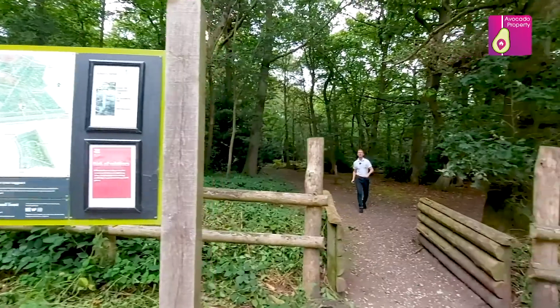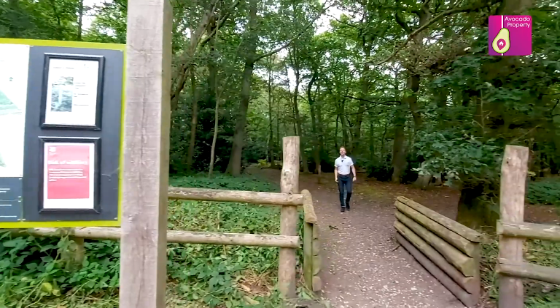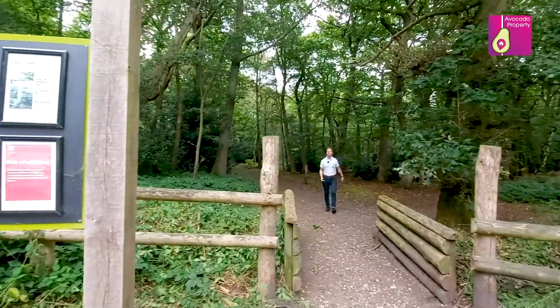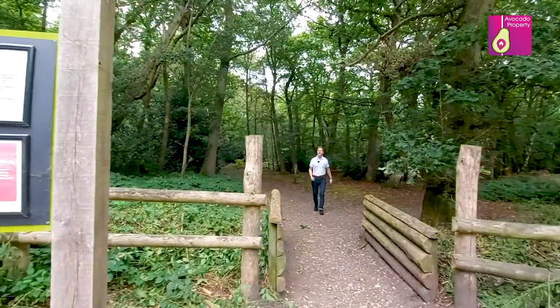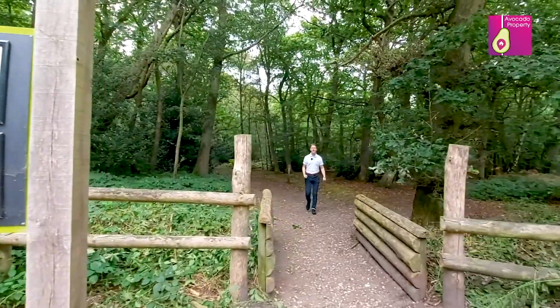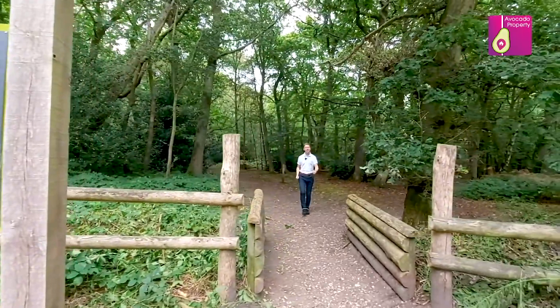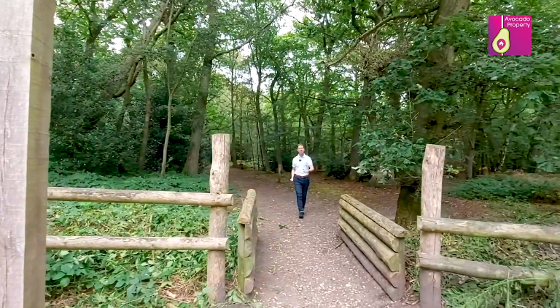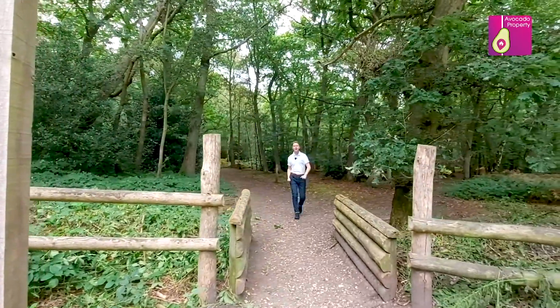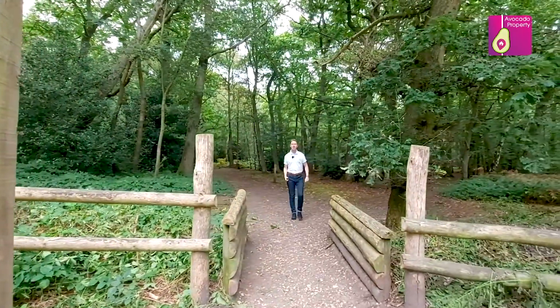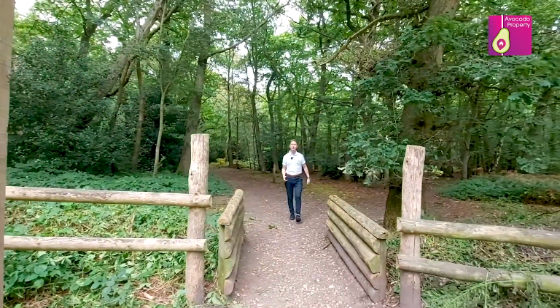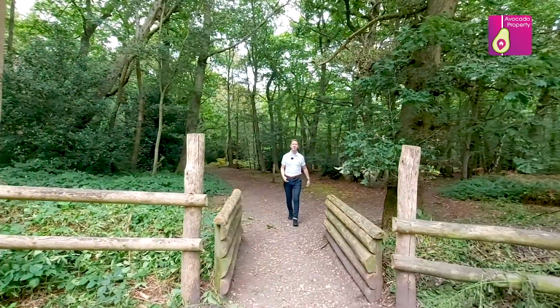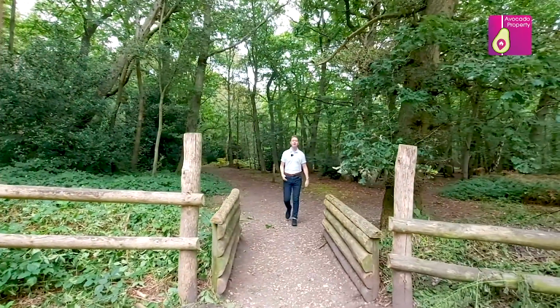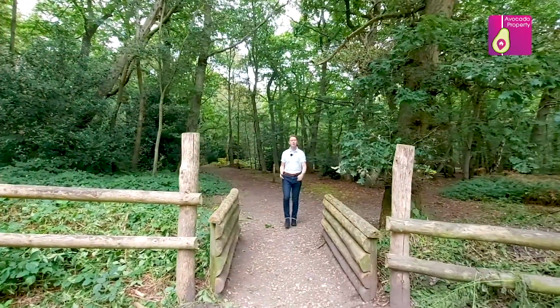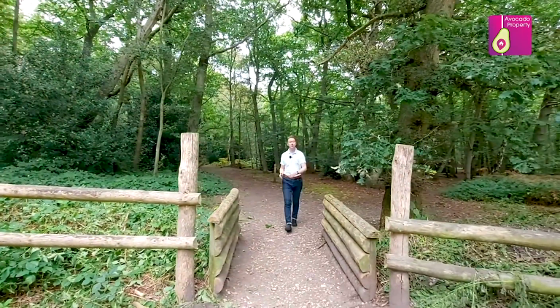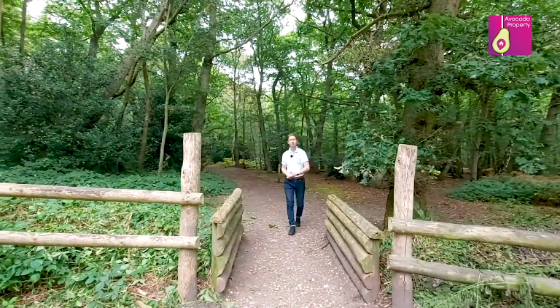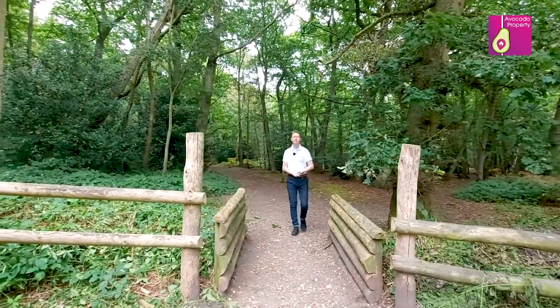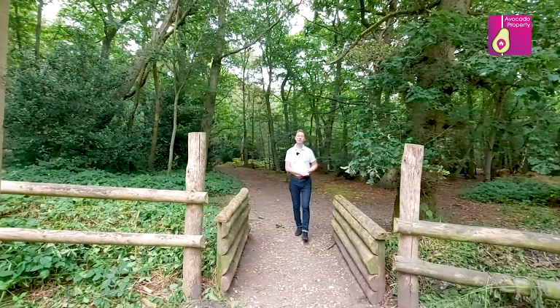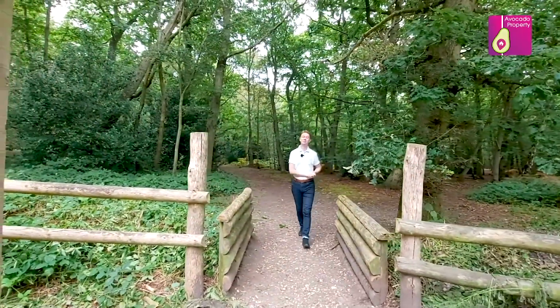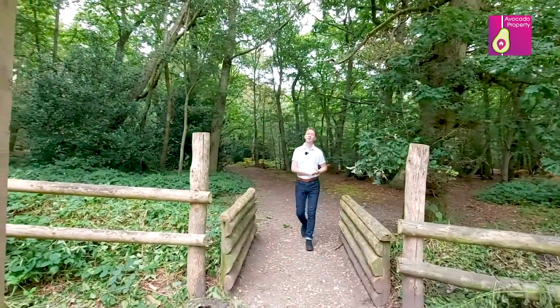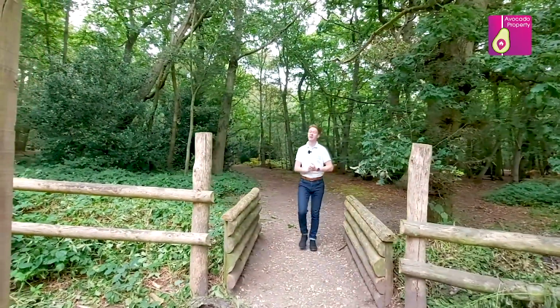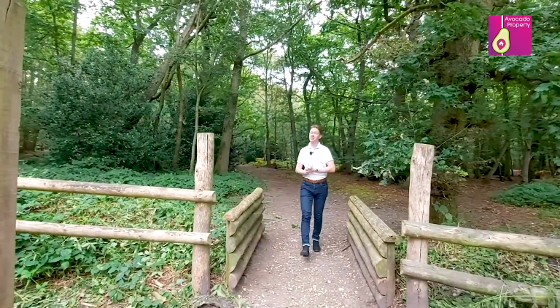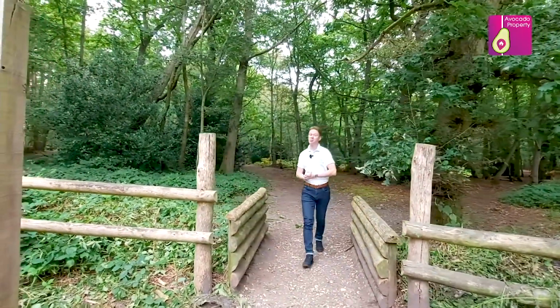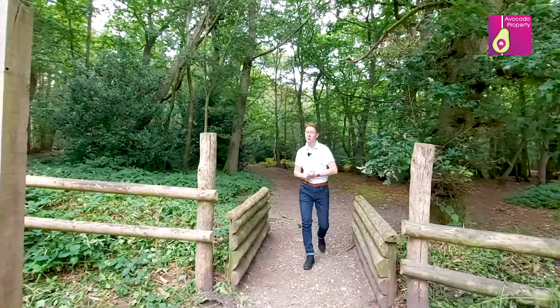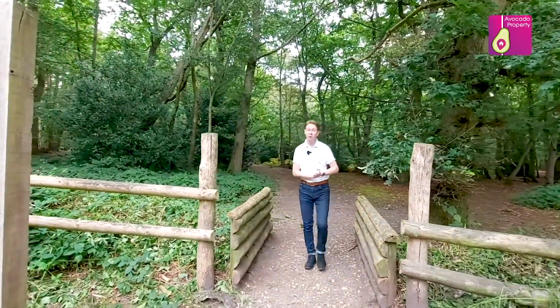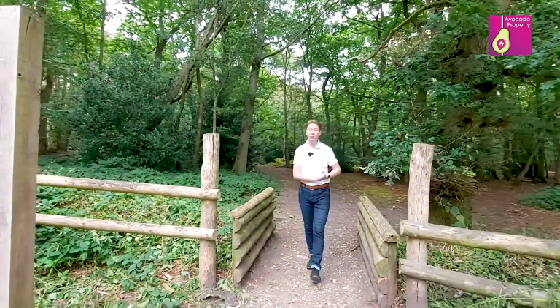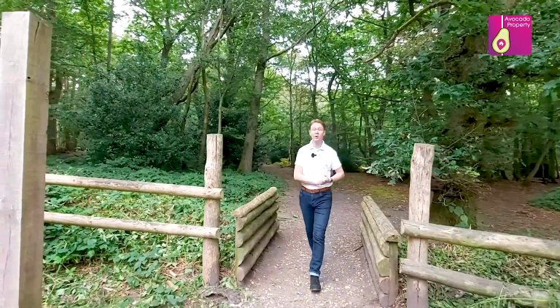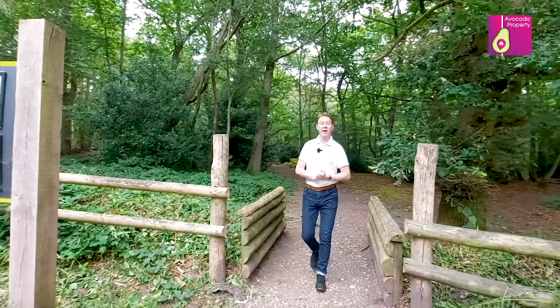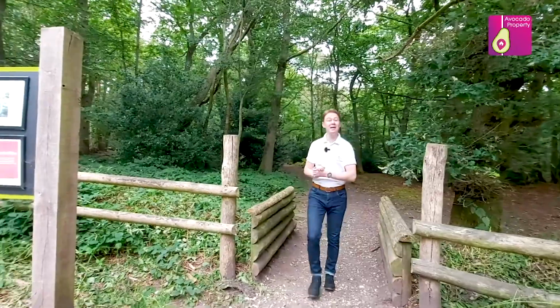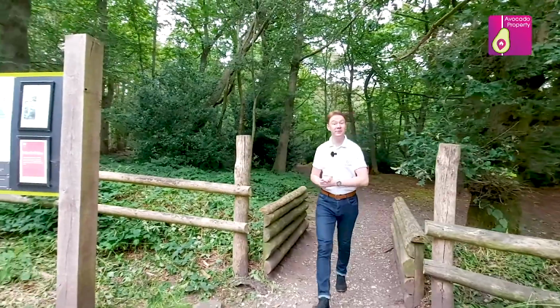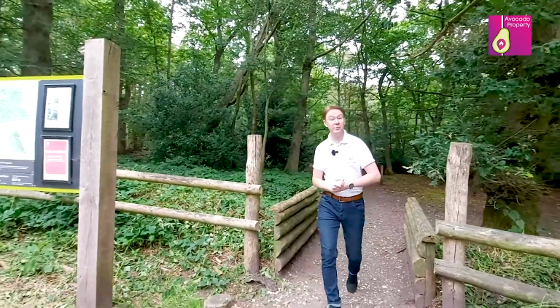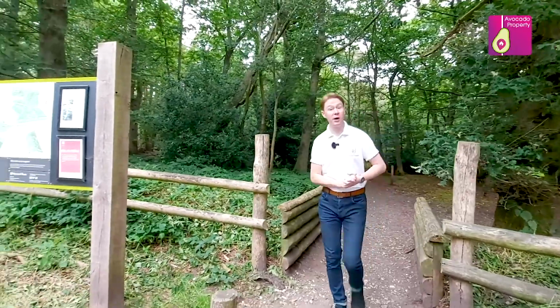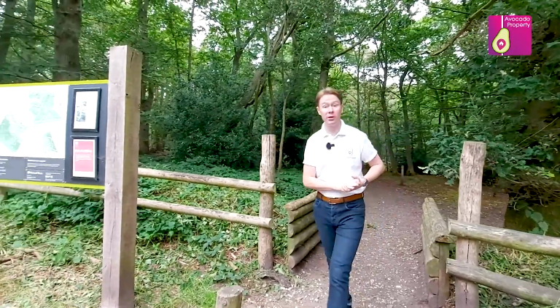A 15 minute walk away, you join me at Simon's Woods in Finch Hampstead. It's a popular walk and a haven for wildlife.